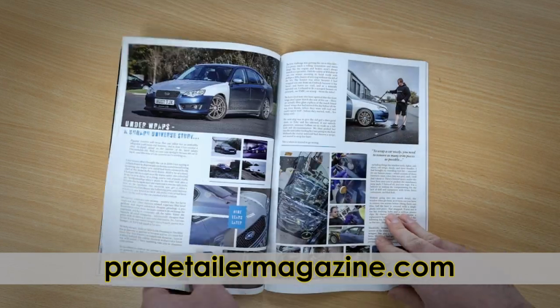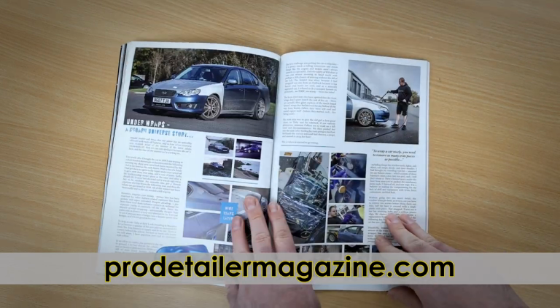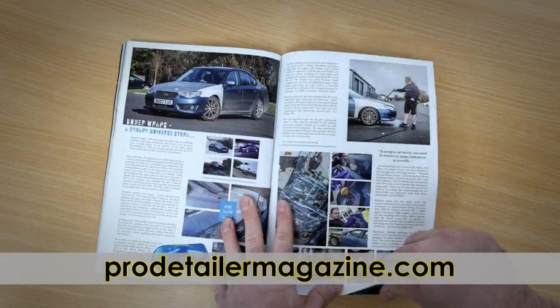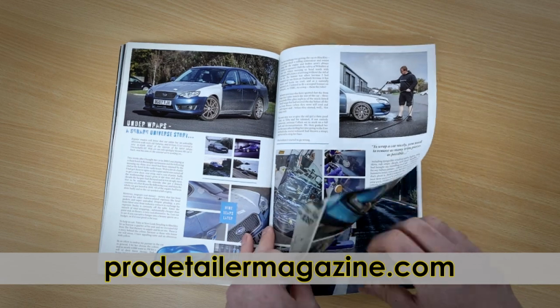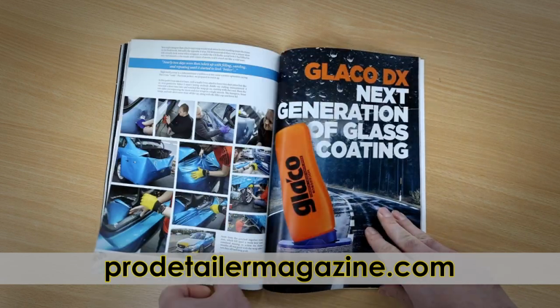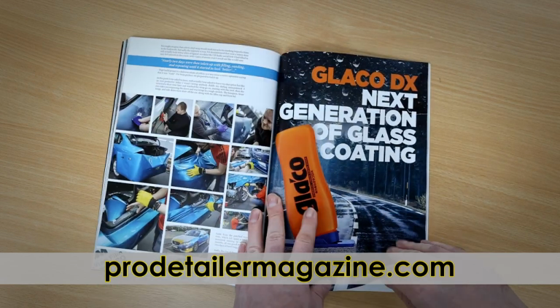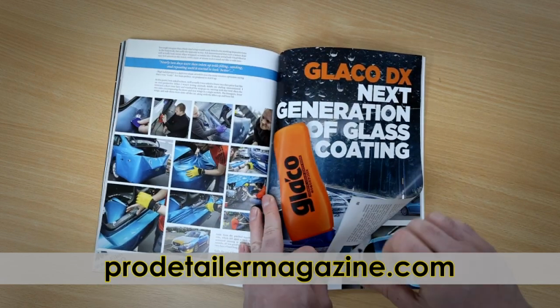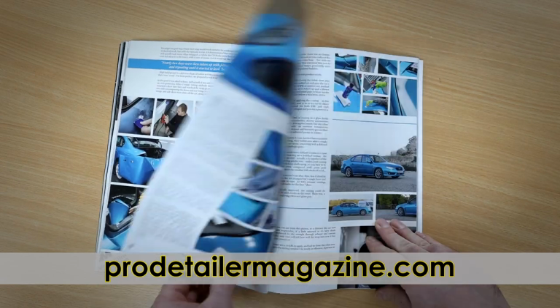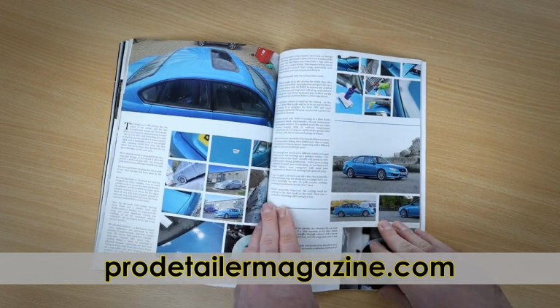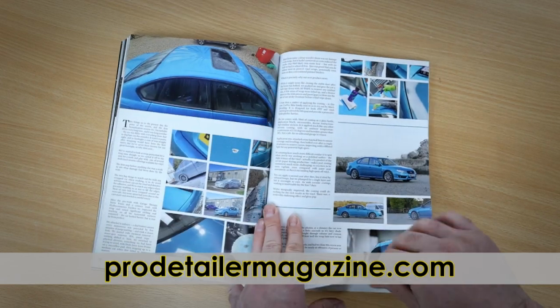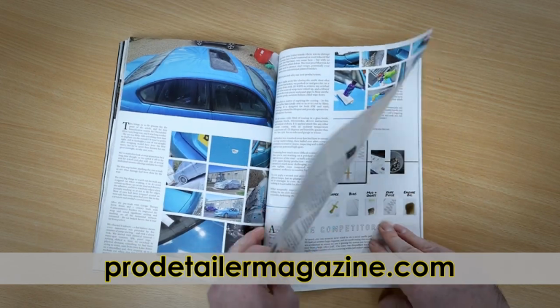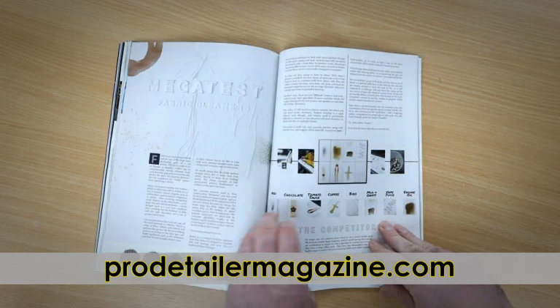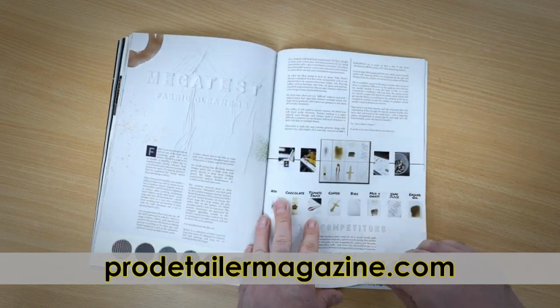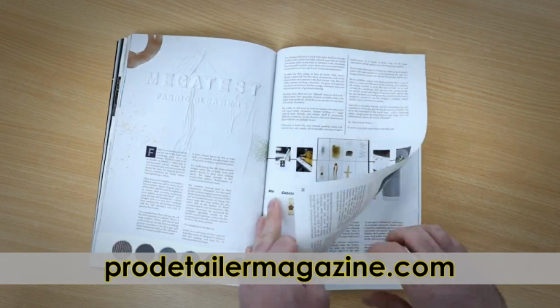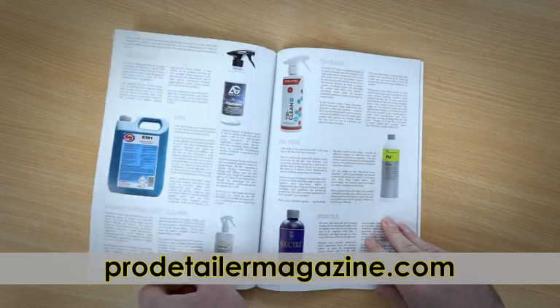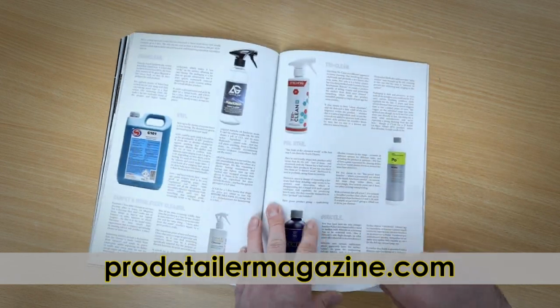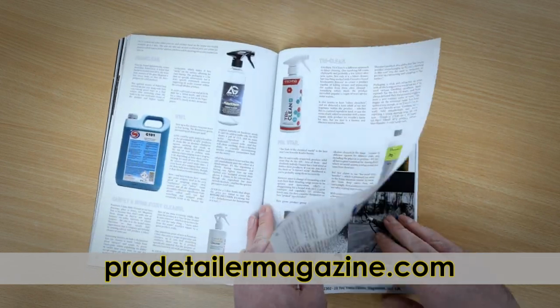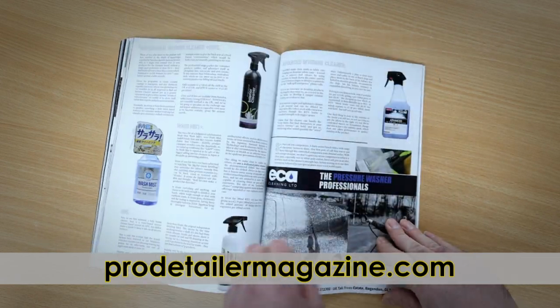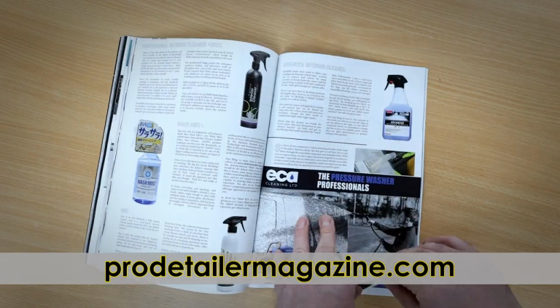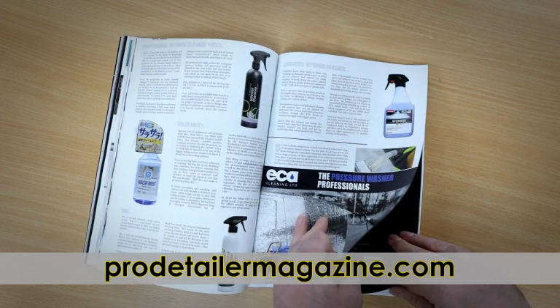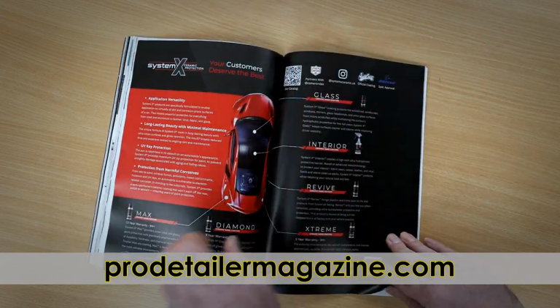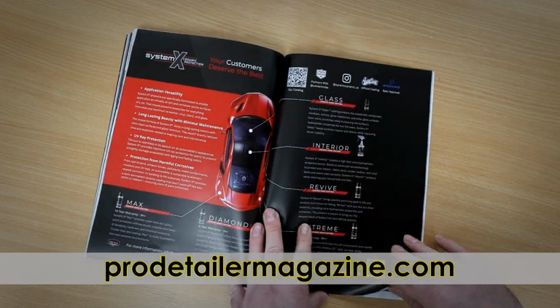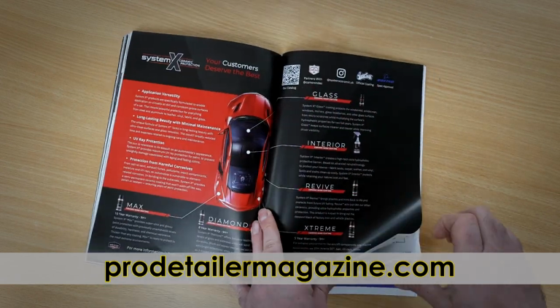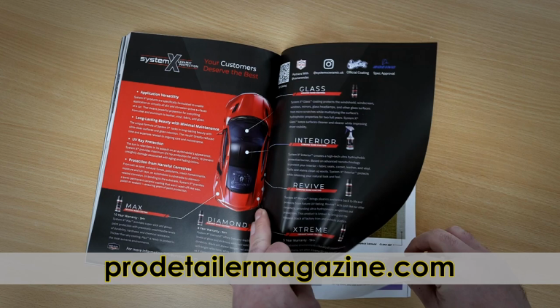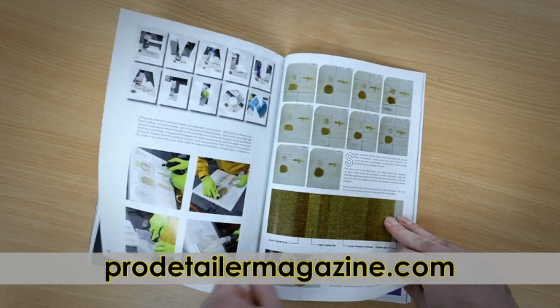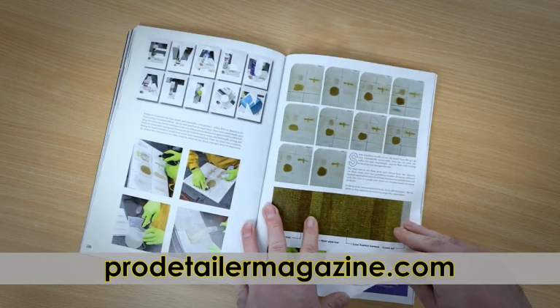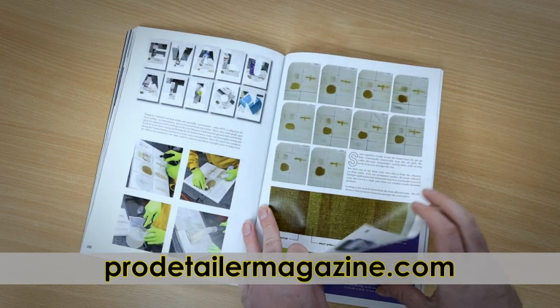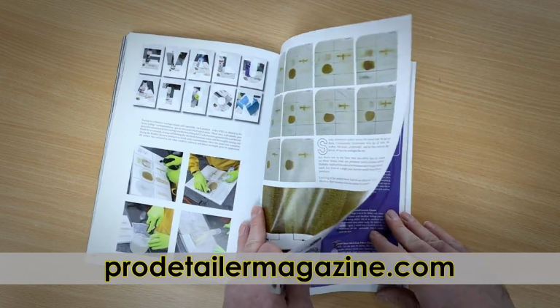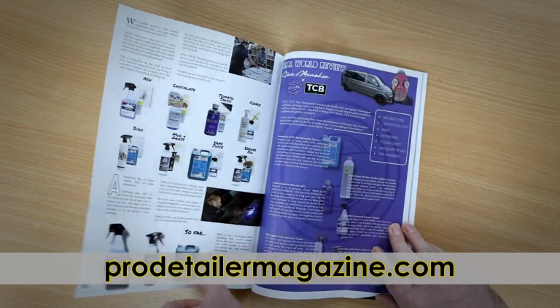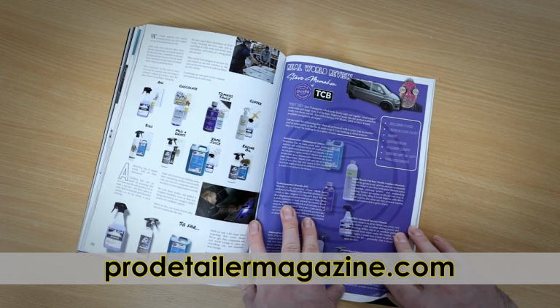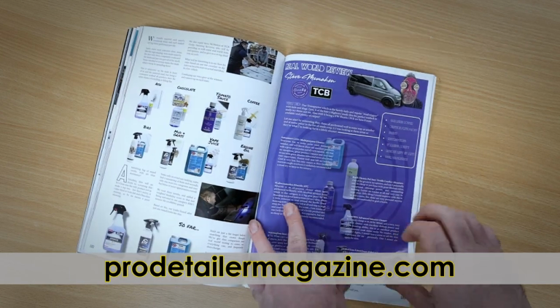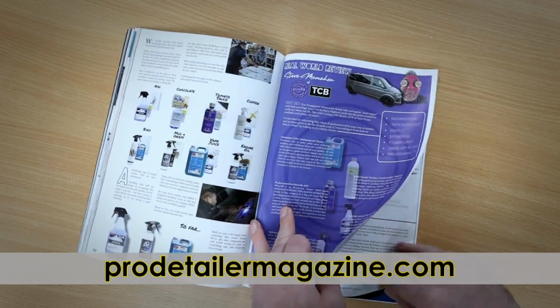Uncrashable 3 is back, wrapped and protected. It's mega test o'clock, and we look at interior cleaners and their ability to remove stains from fabrics — we pitch 10 of the best head-to-head.